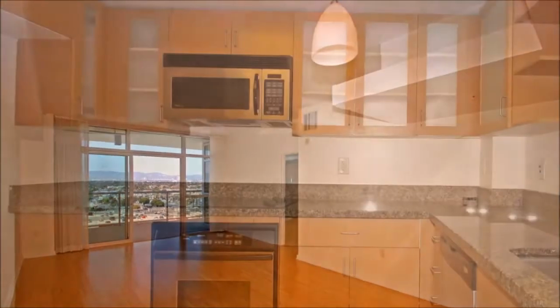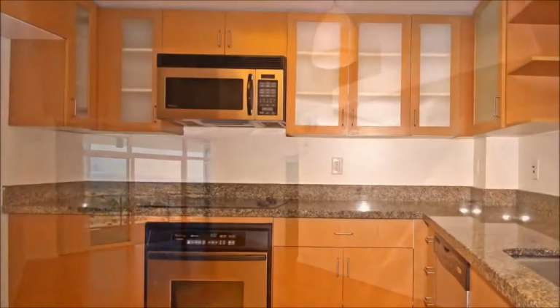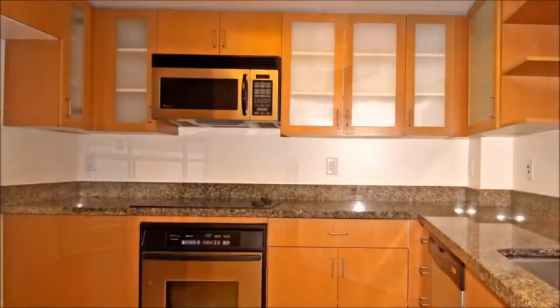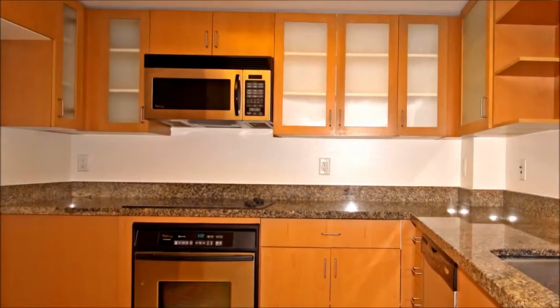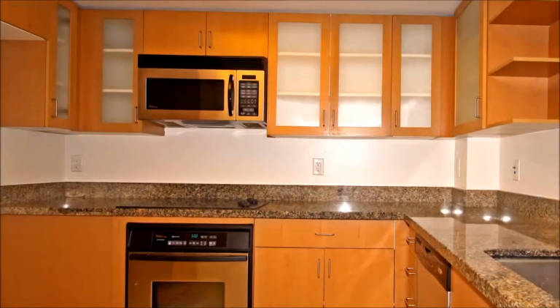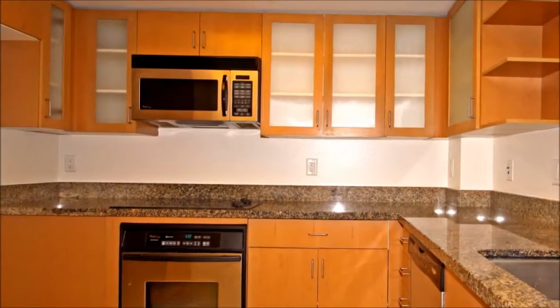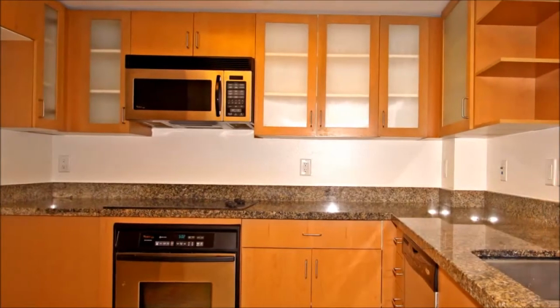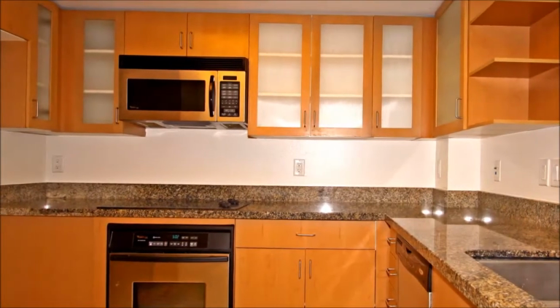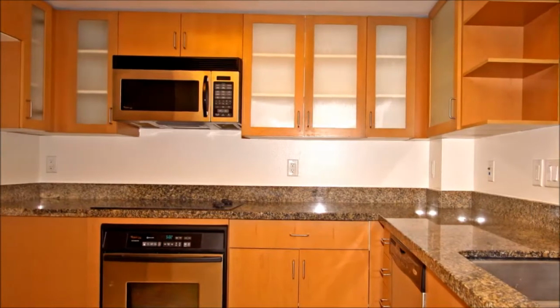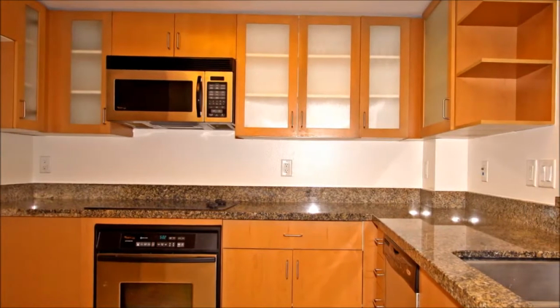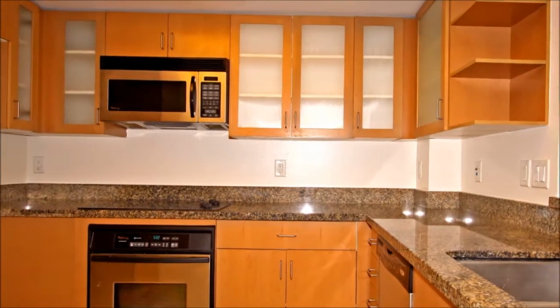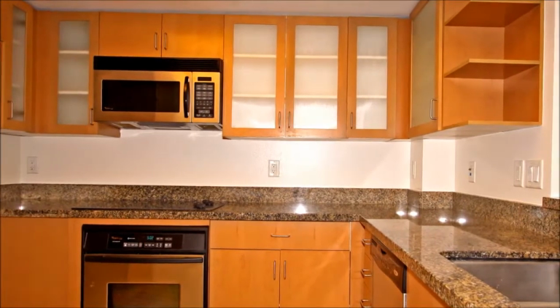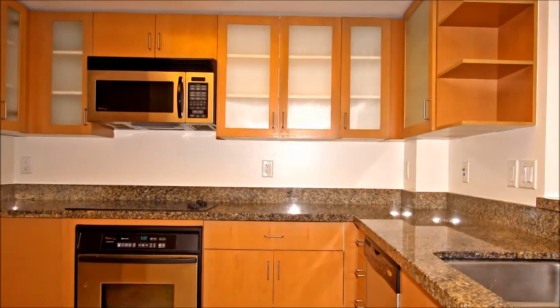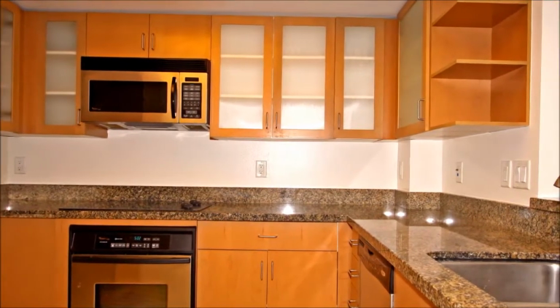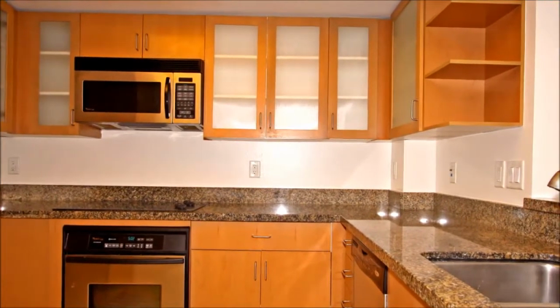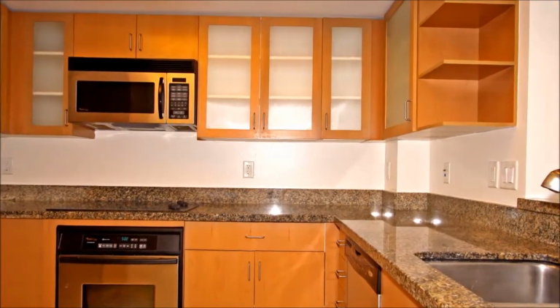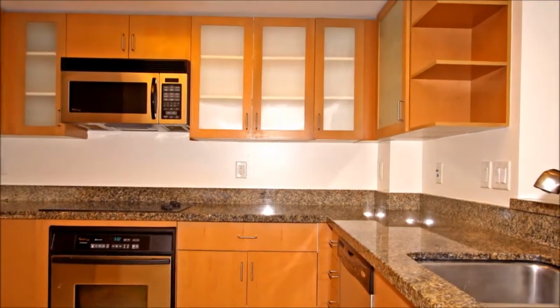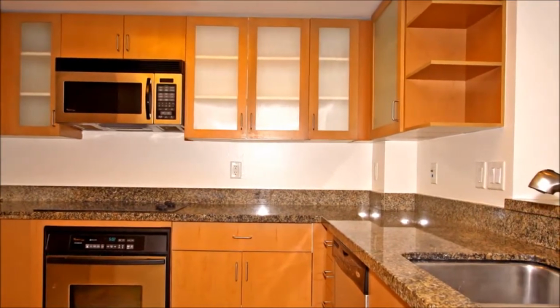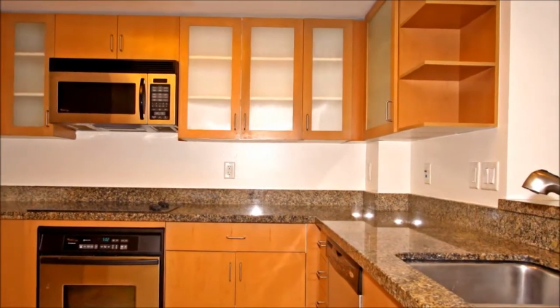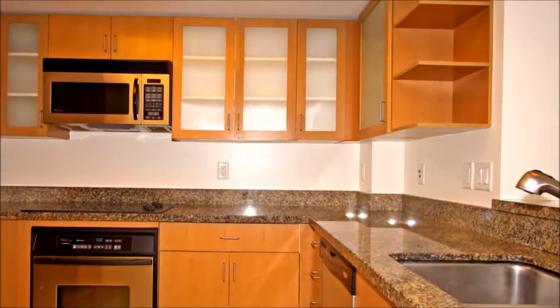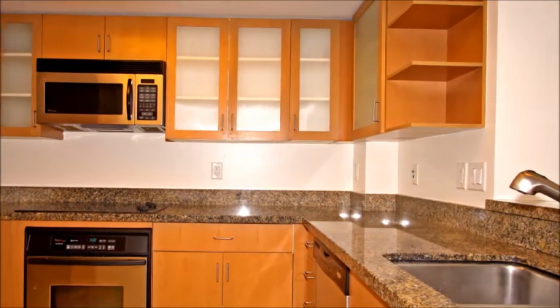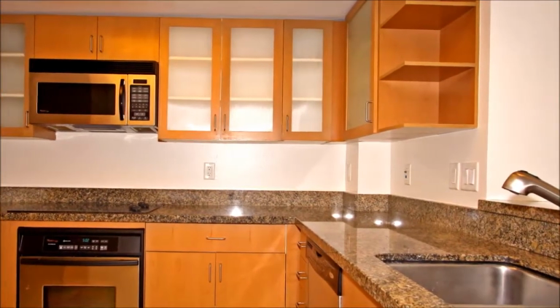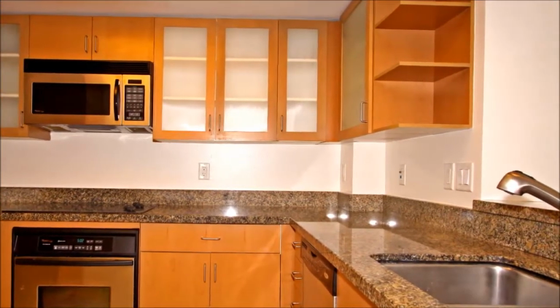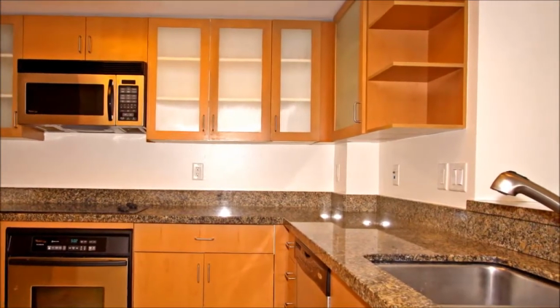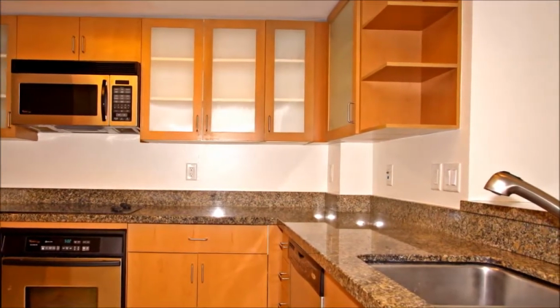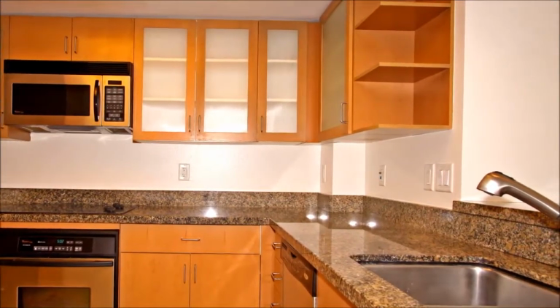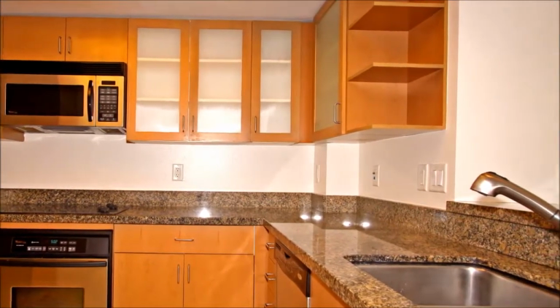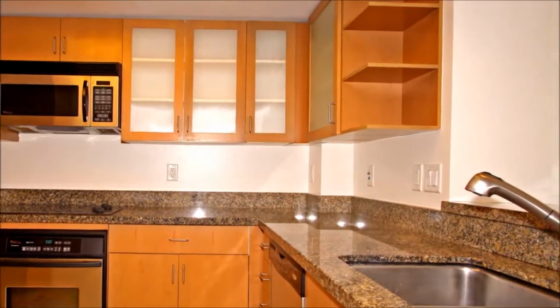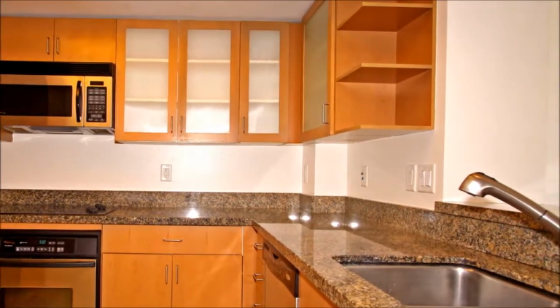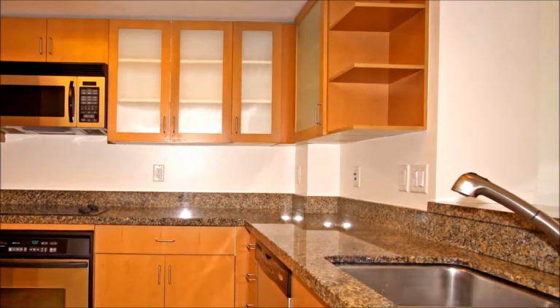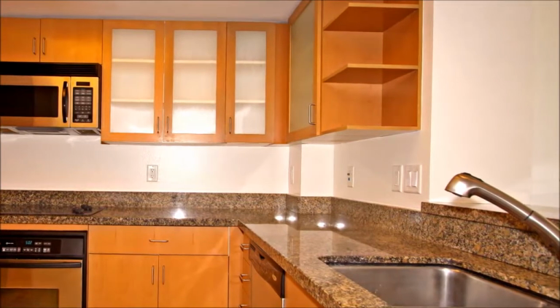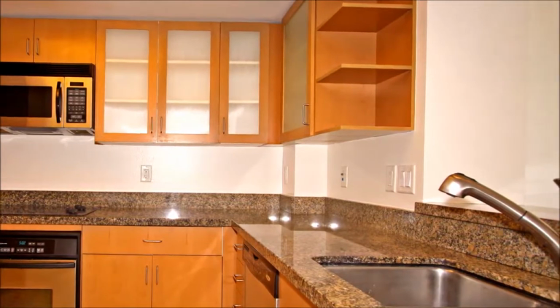The kitchen, too, is a masterpiece, with its expansive counters, abundant cabinetry — some with glass fronts — and stainless steel appliances.